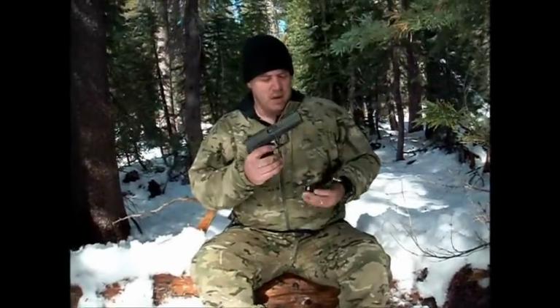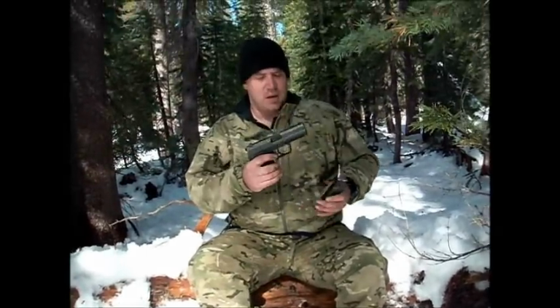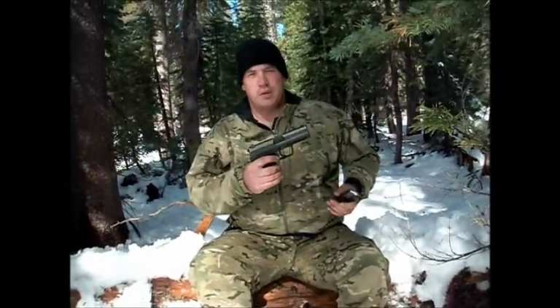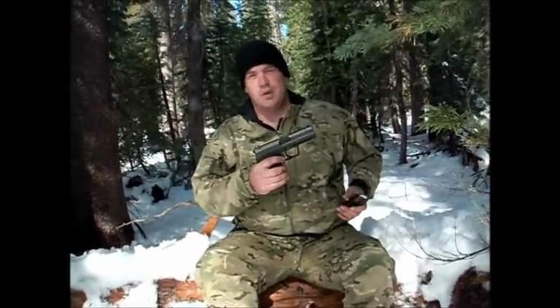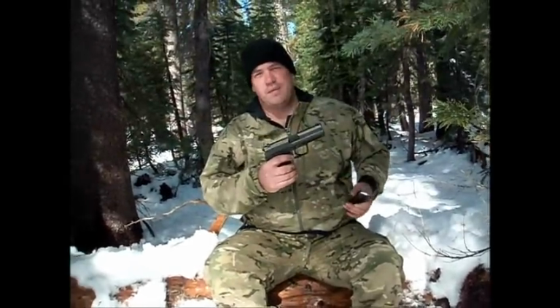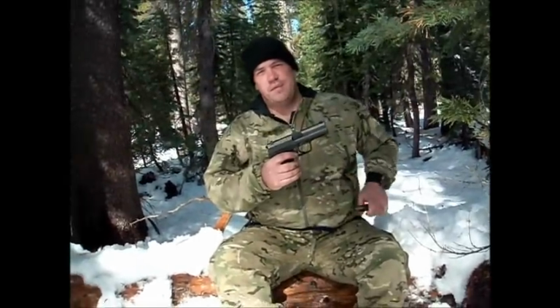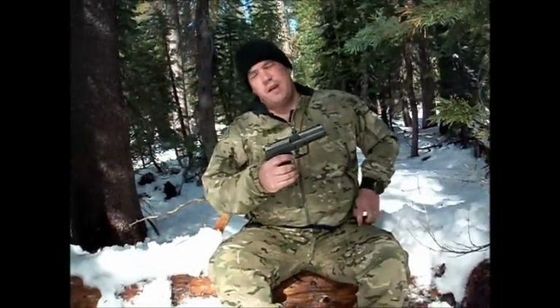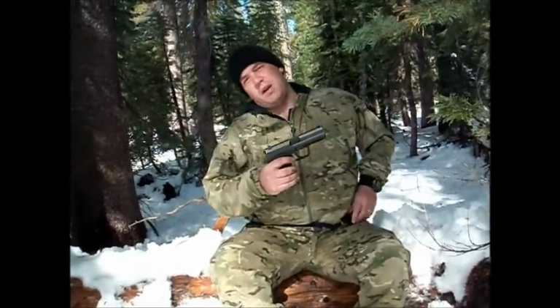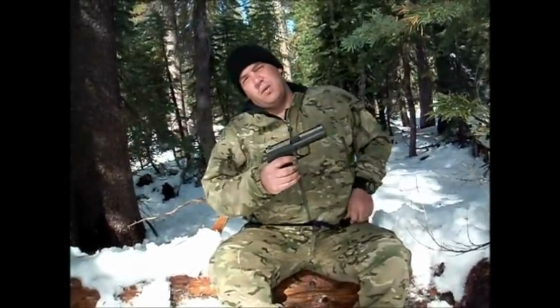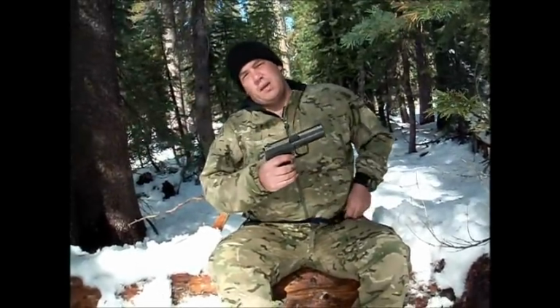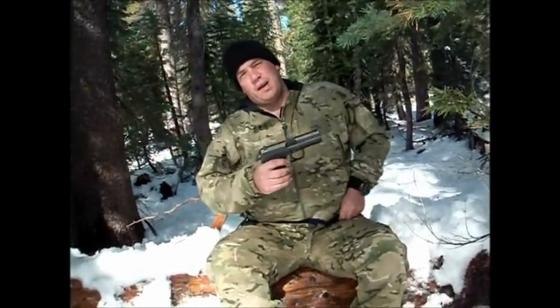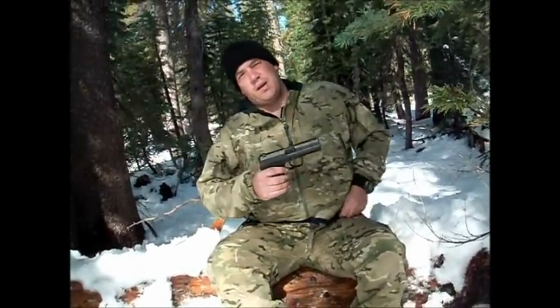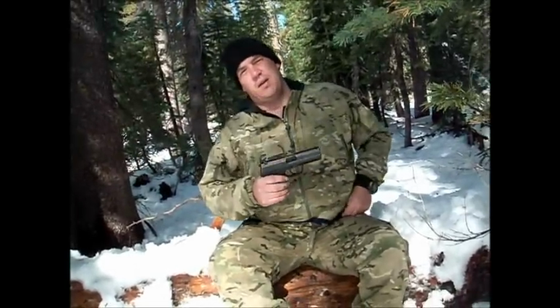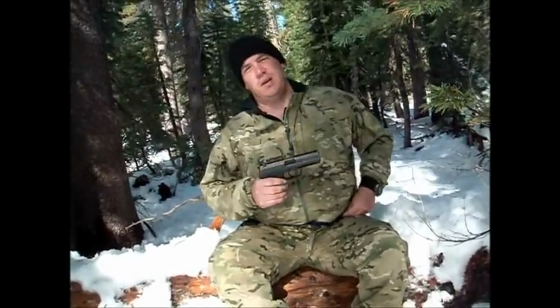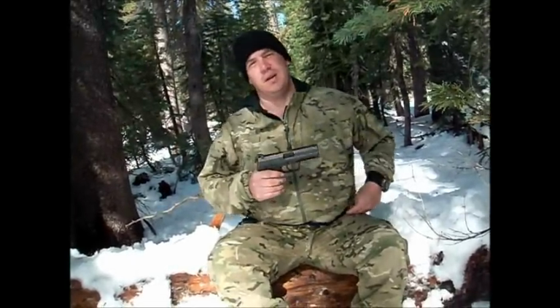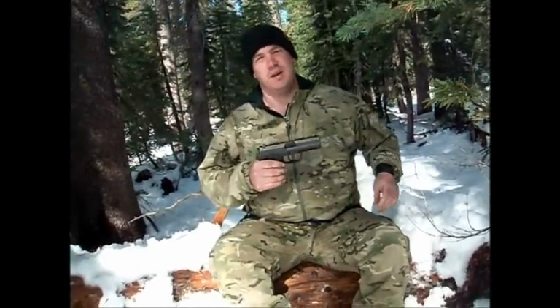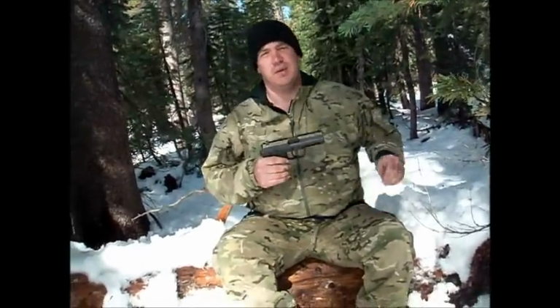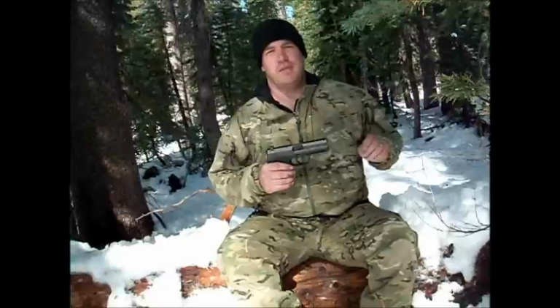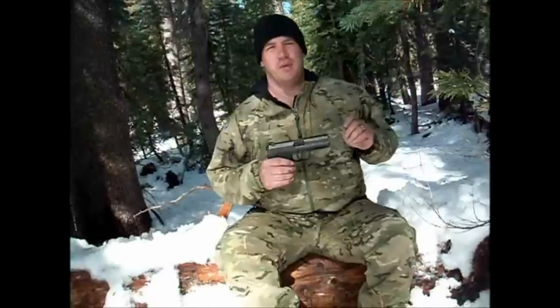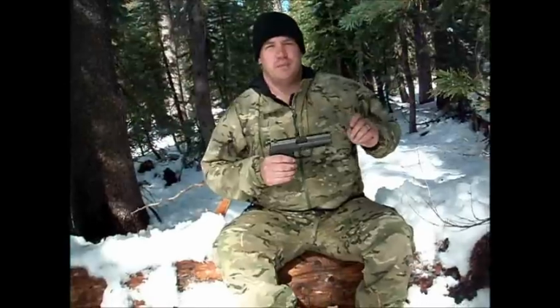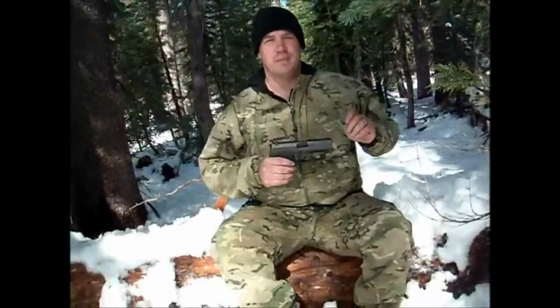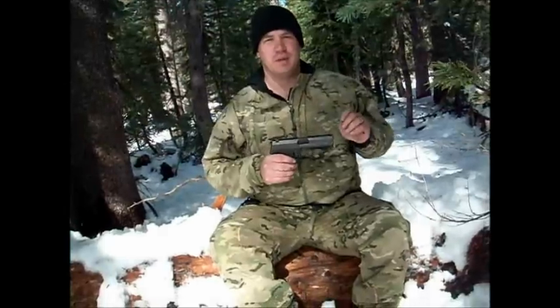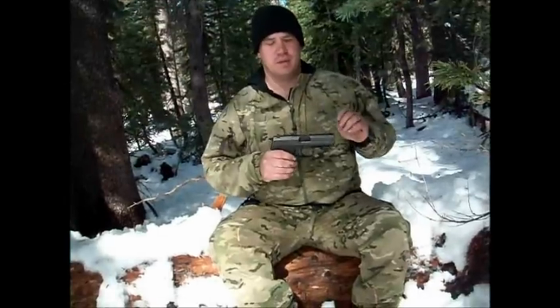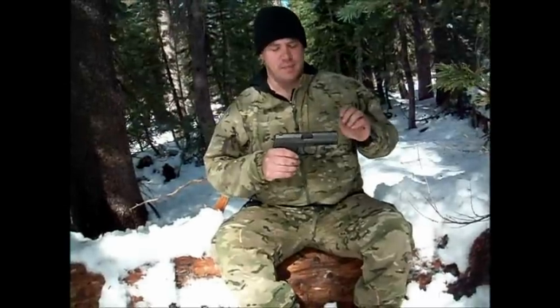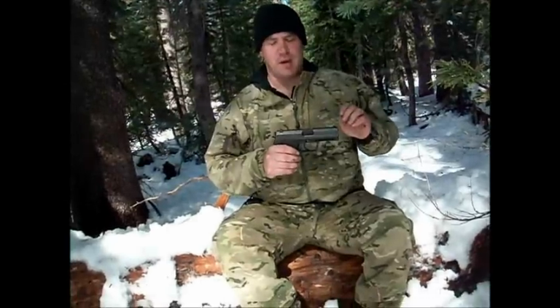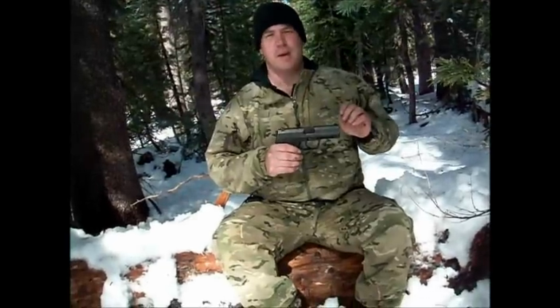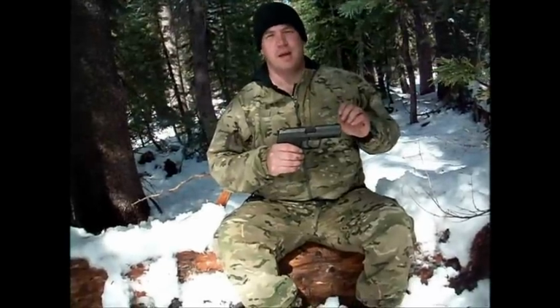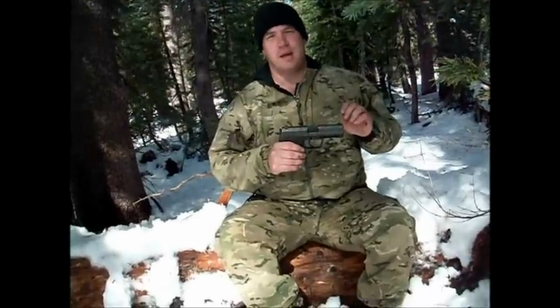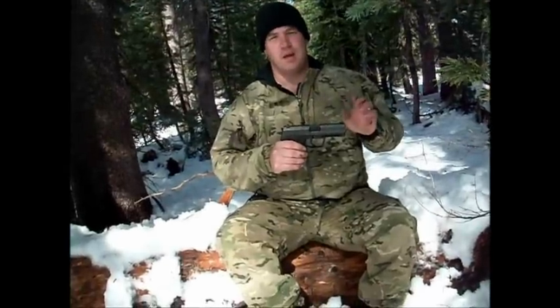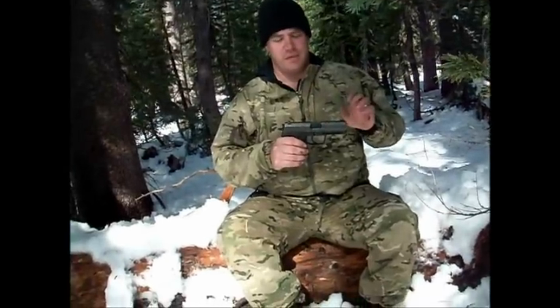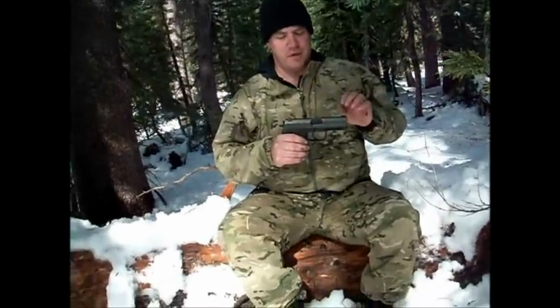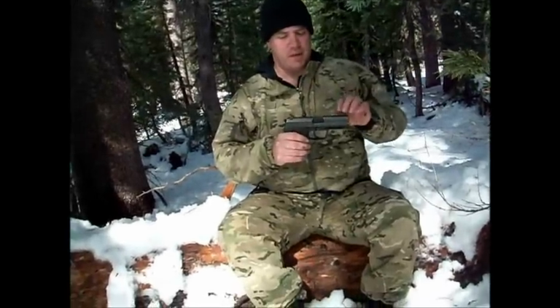I'll do a video later on a rifle — semi-automatic AR-15.